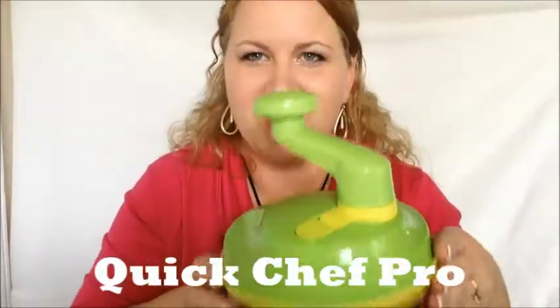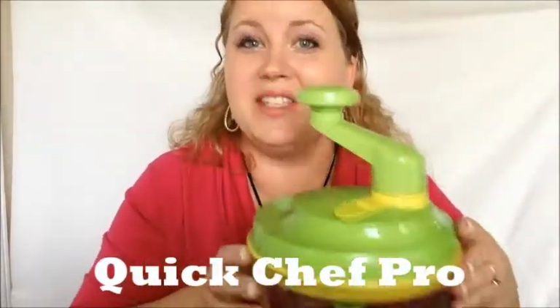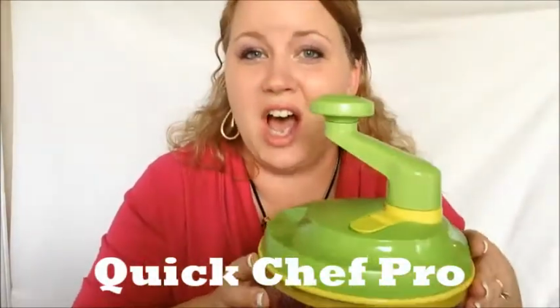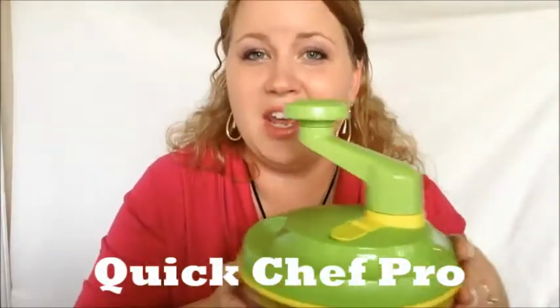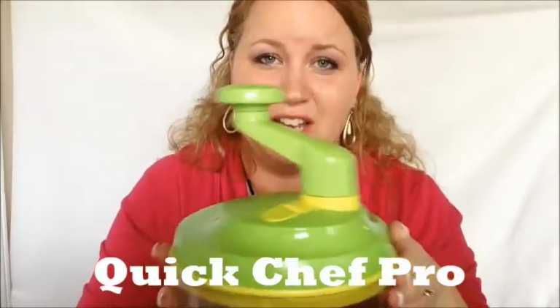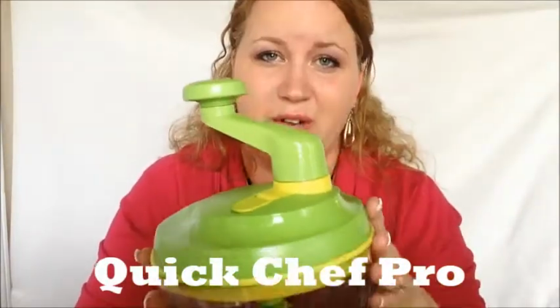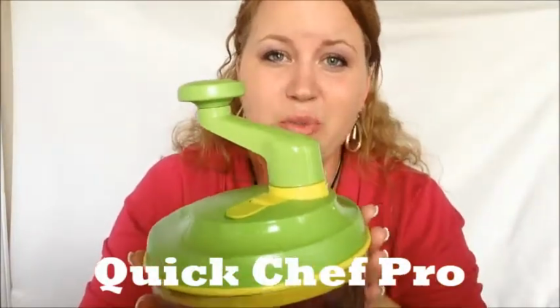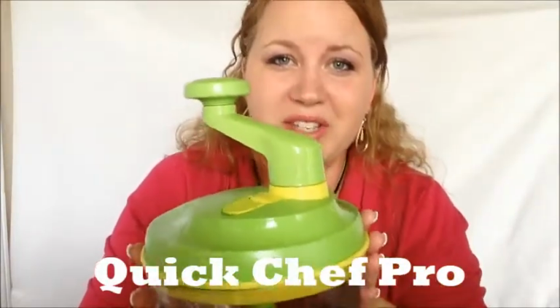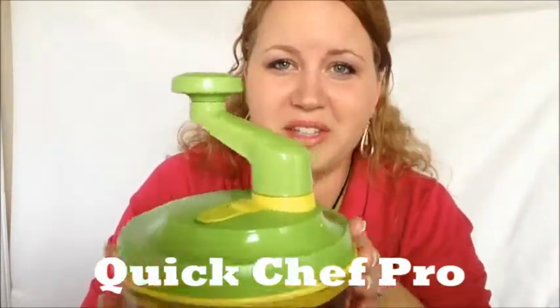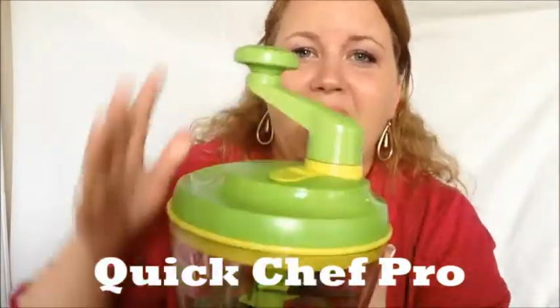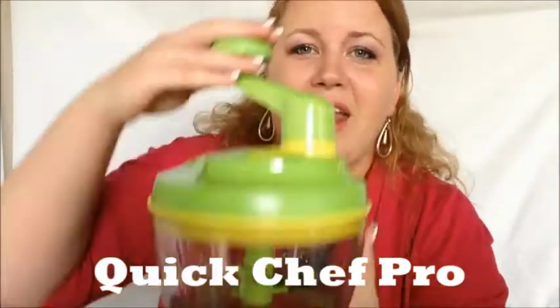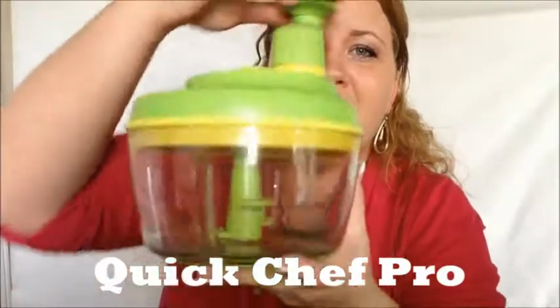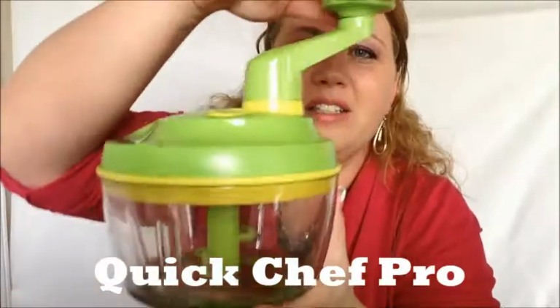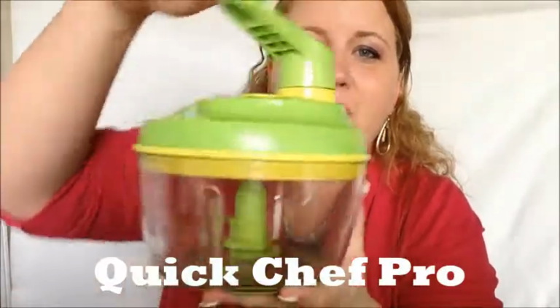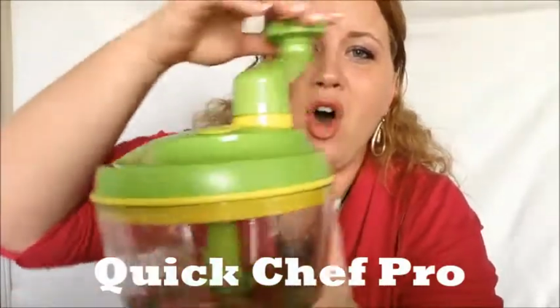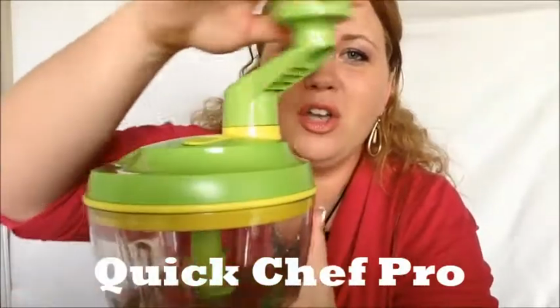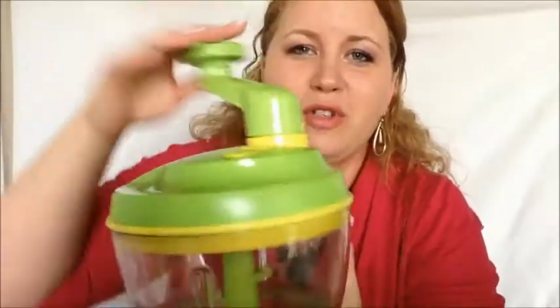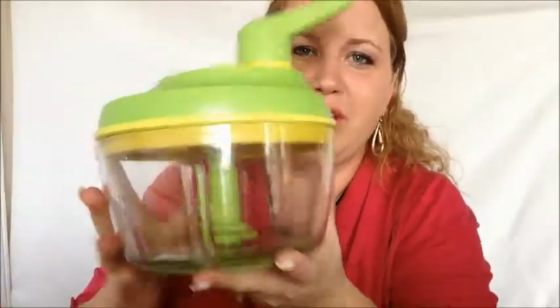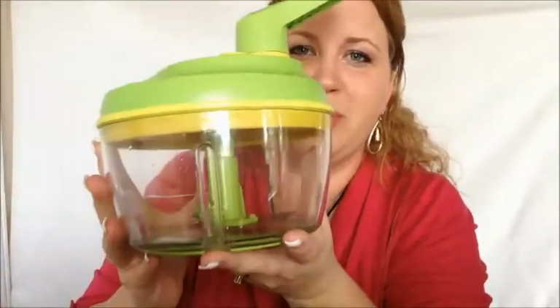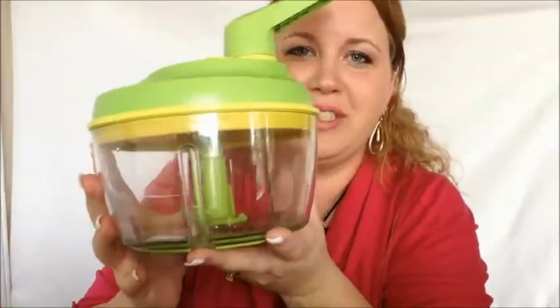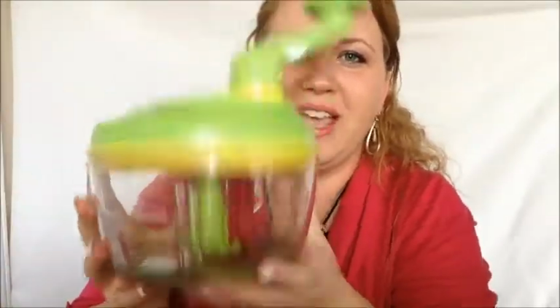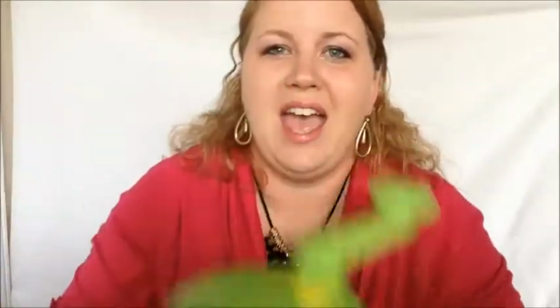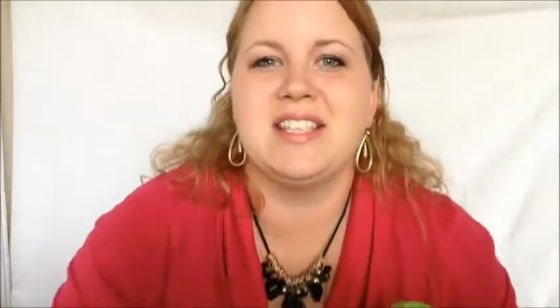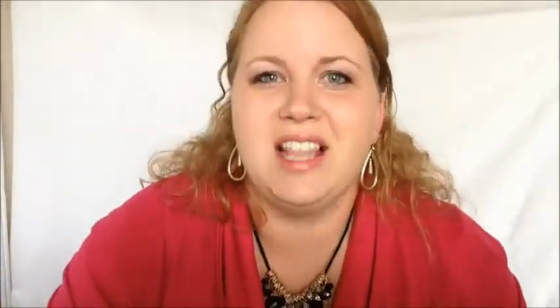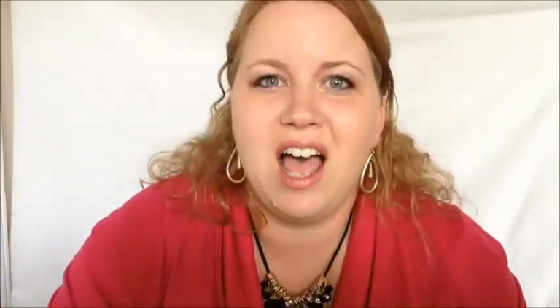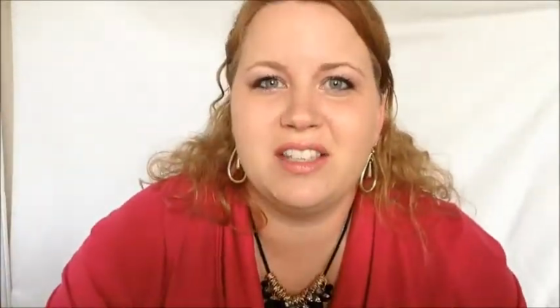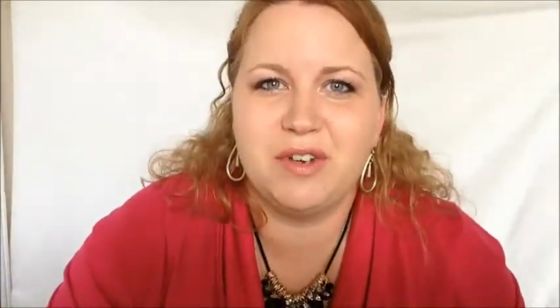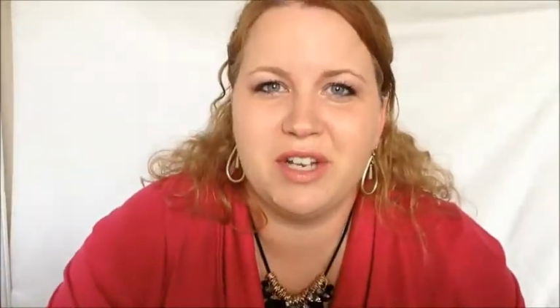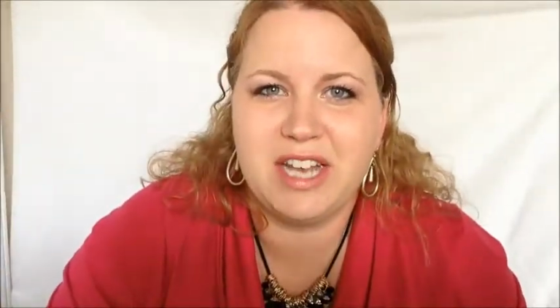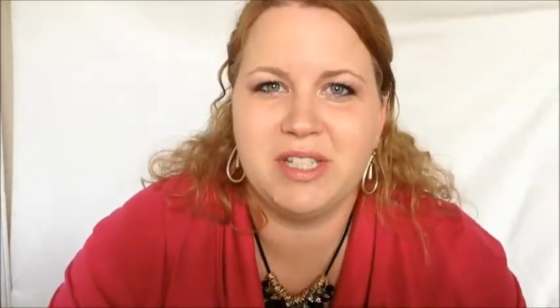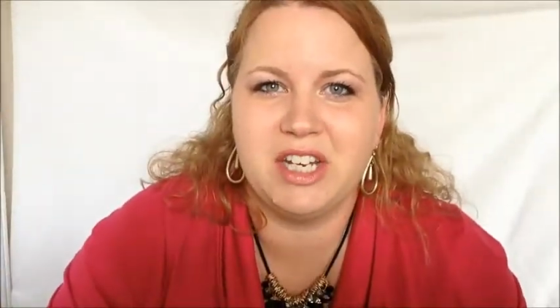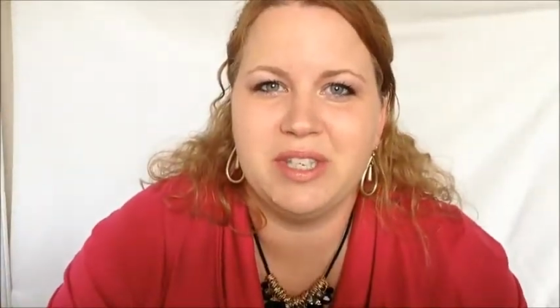It's a non-electric food processor and it cuts up all your fruits and vegetables. It has lots of different attachments and uses.